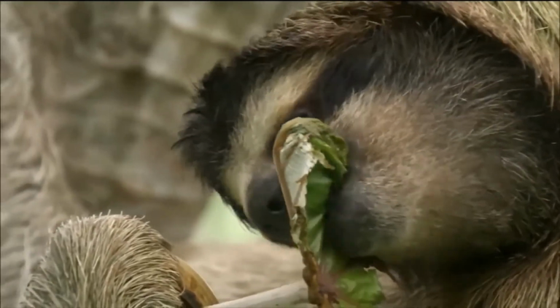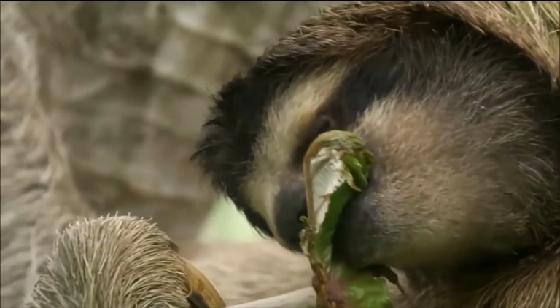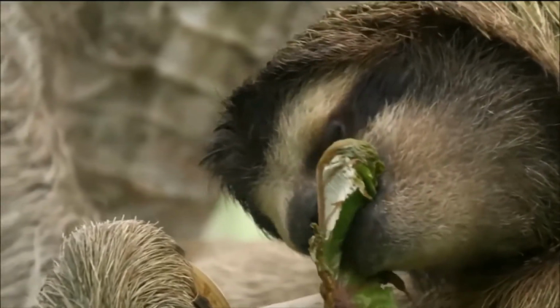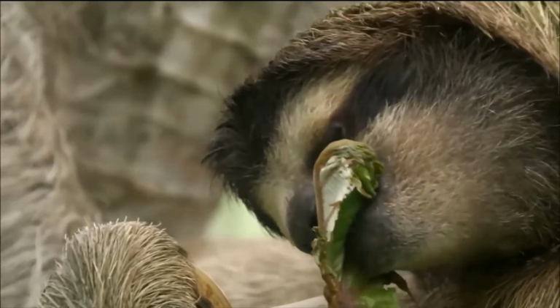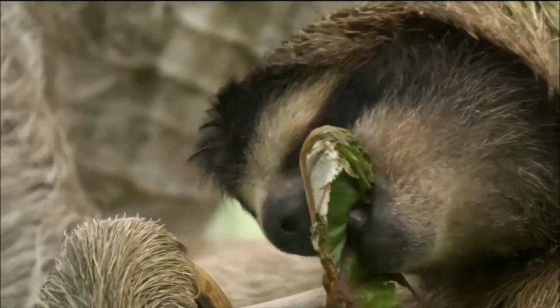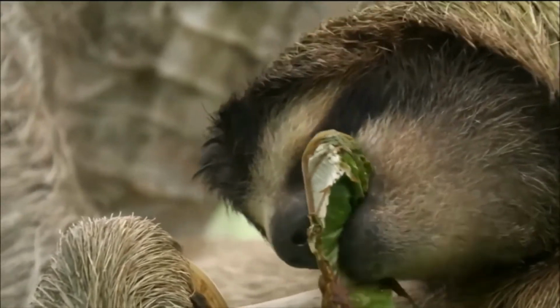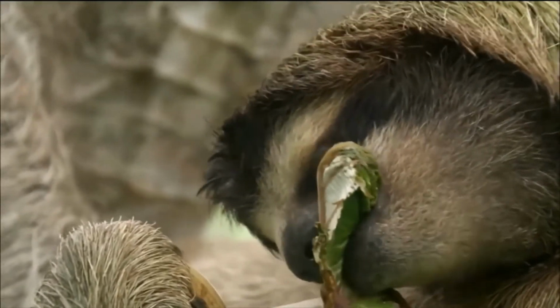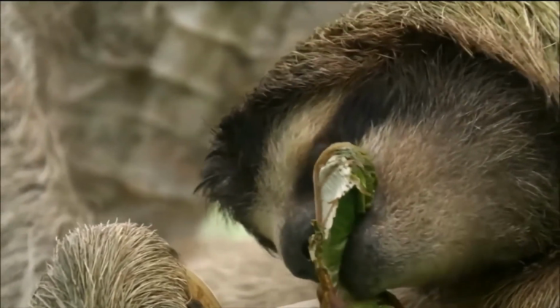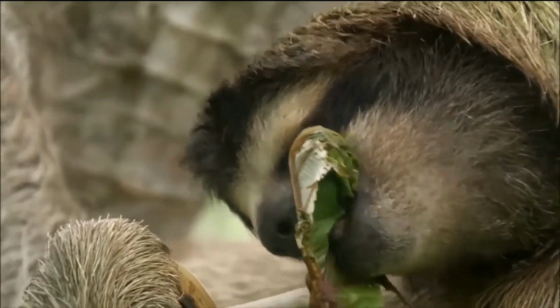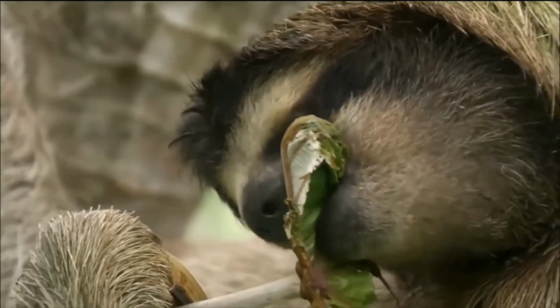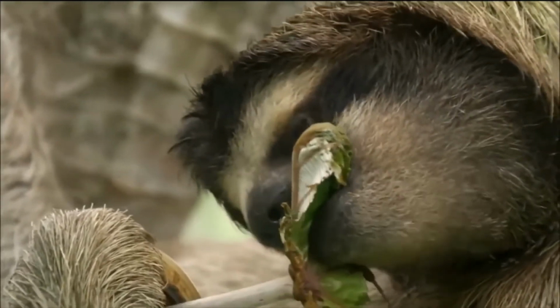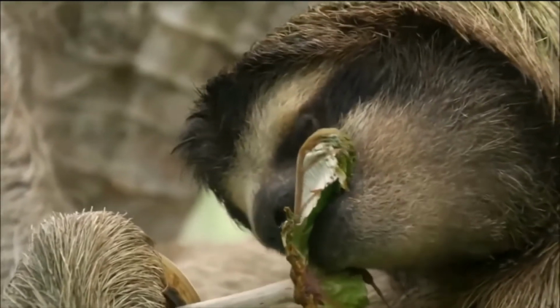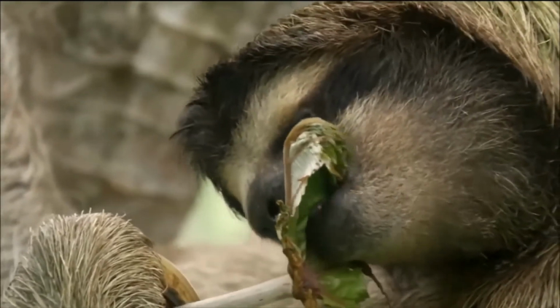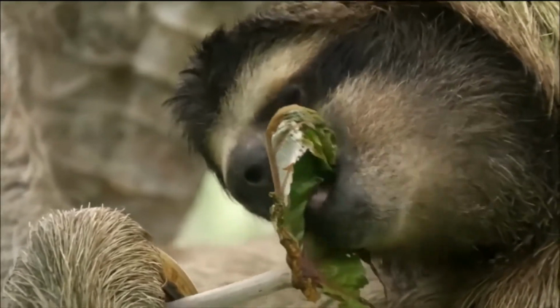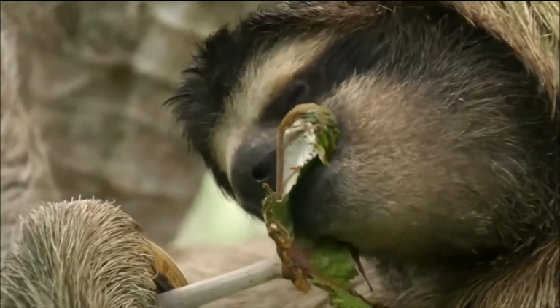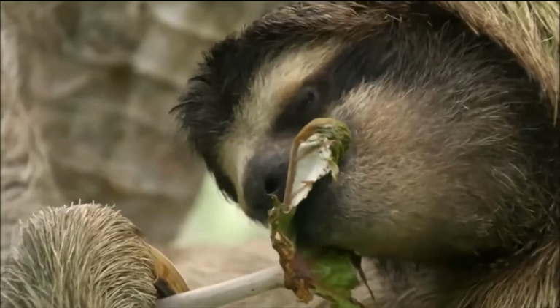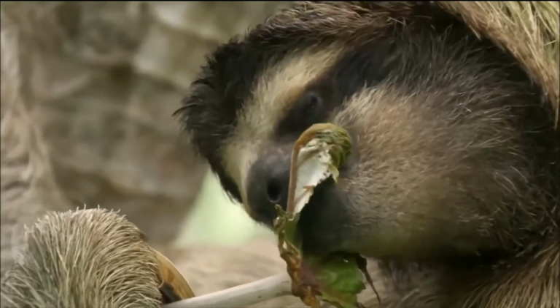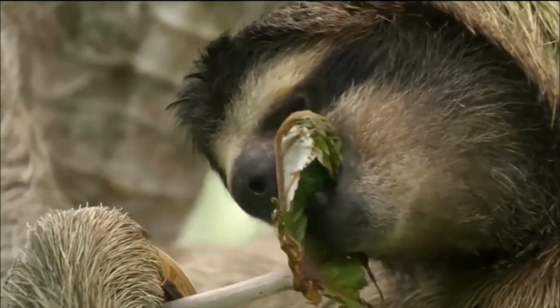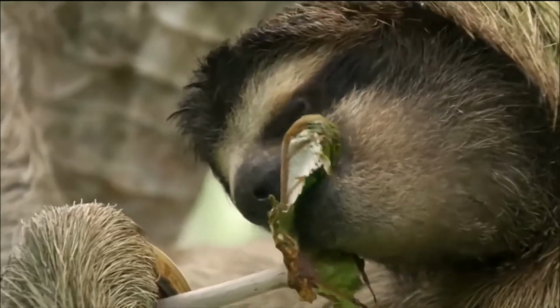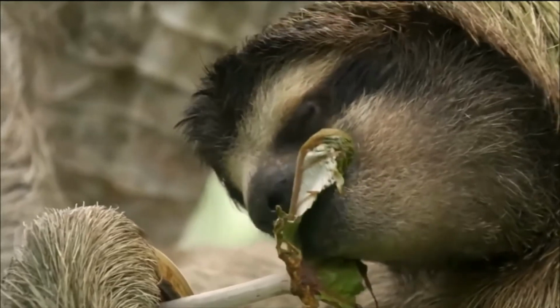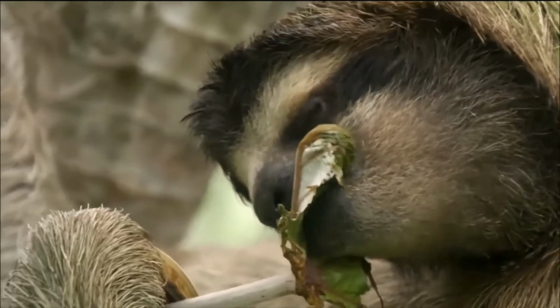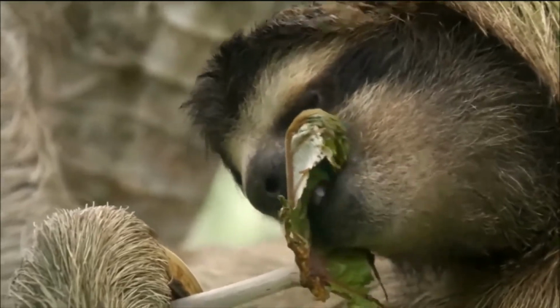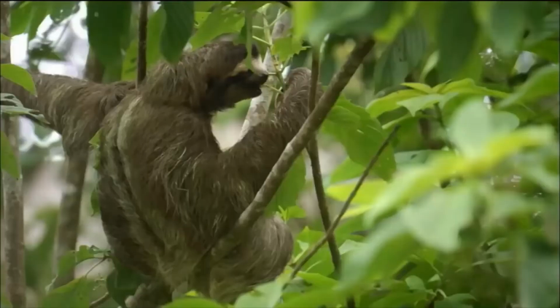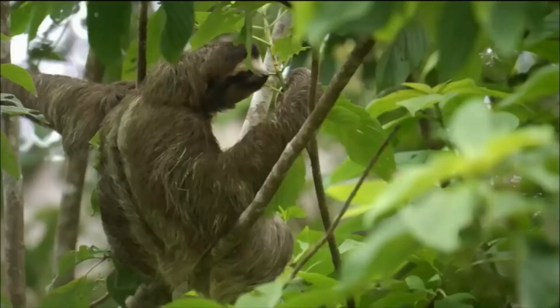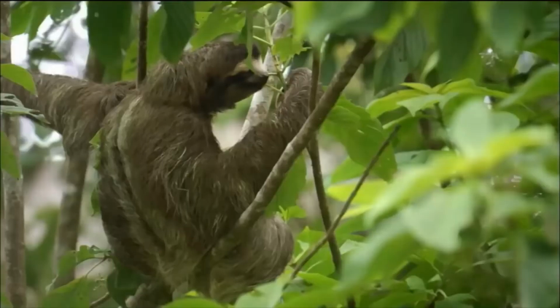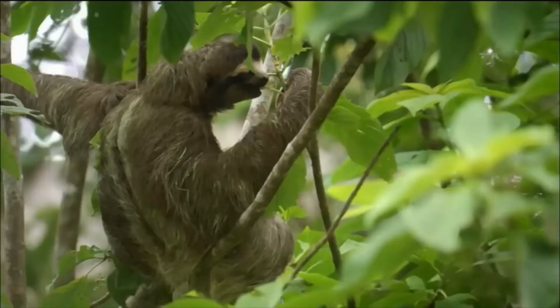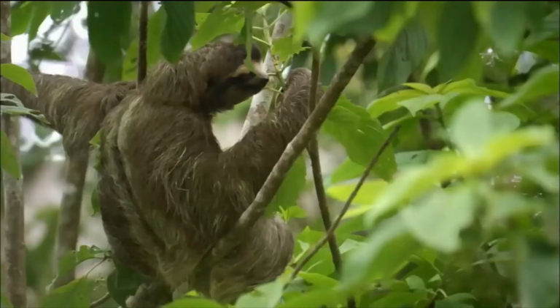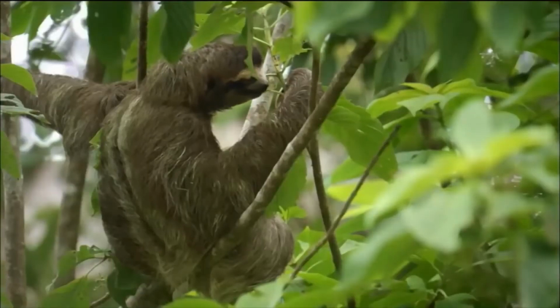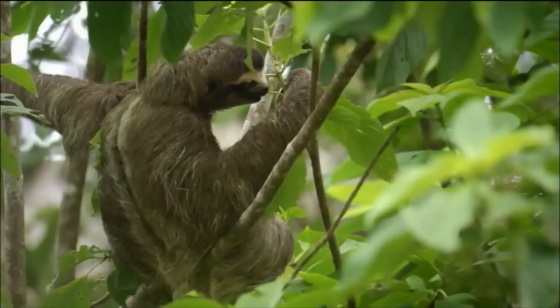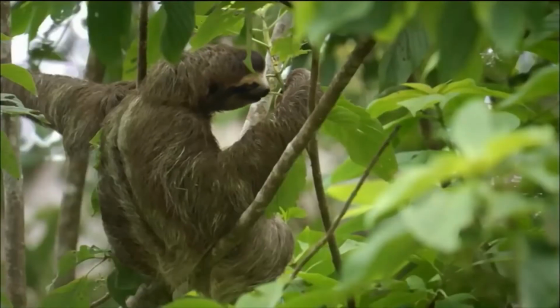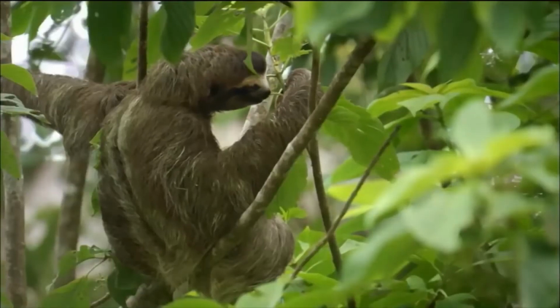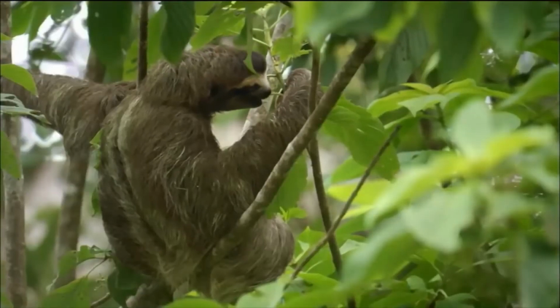Three-toed sloths are plantain eaters. Meanwhile, two-toed sloths eat insects, lizards and carrion as well.